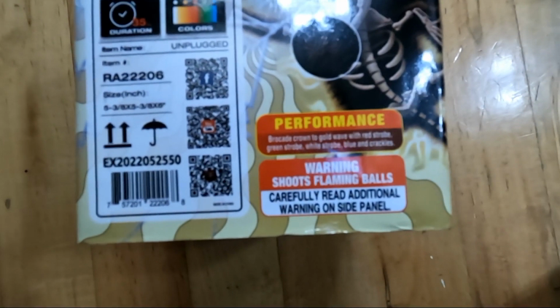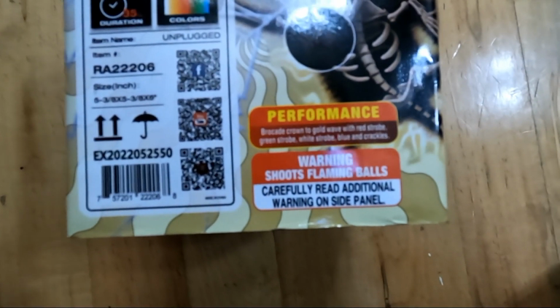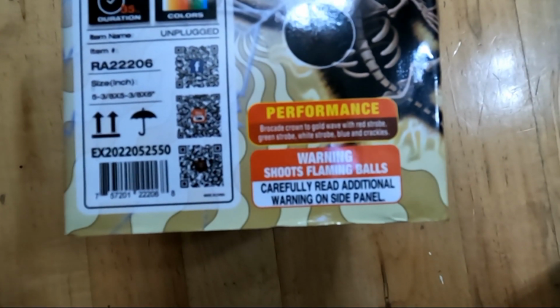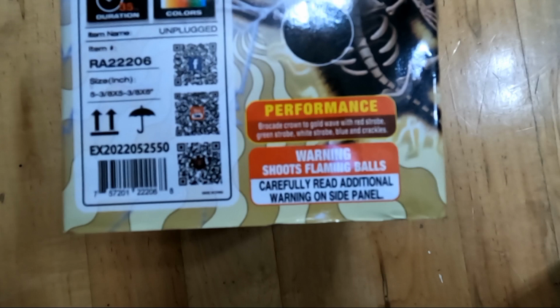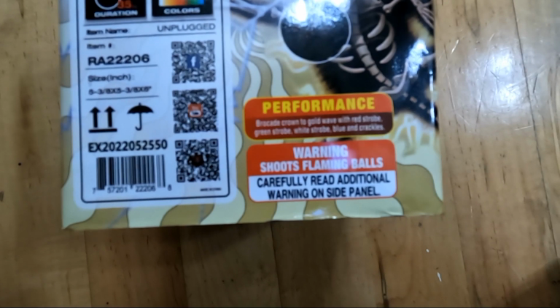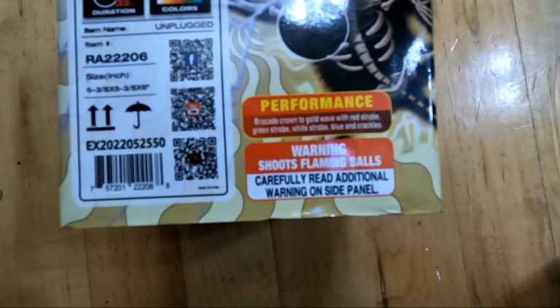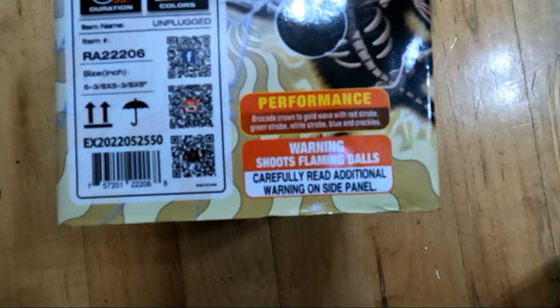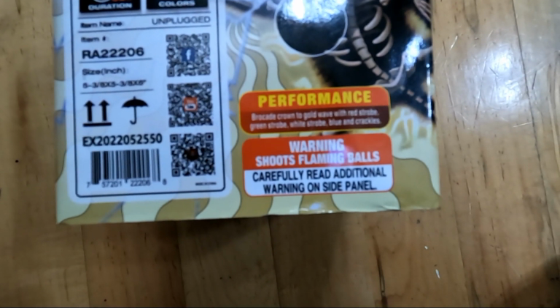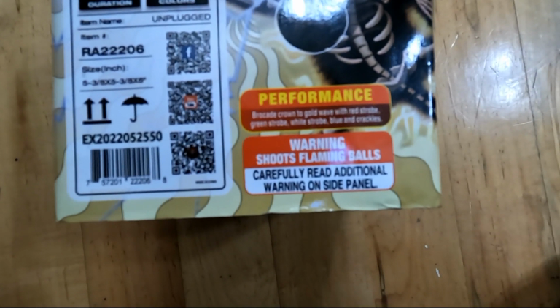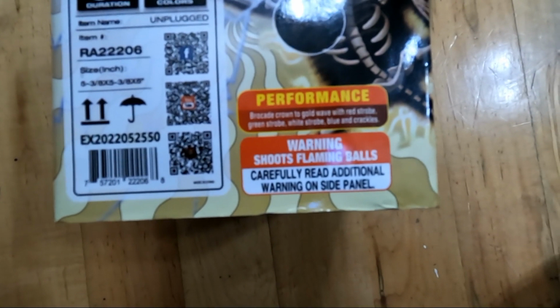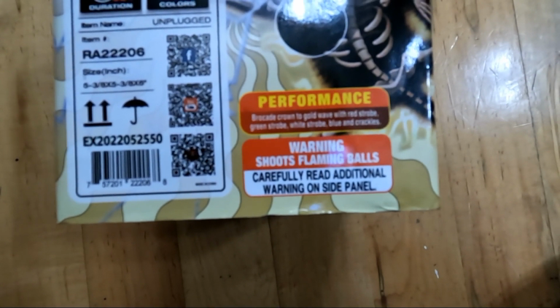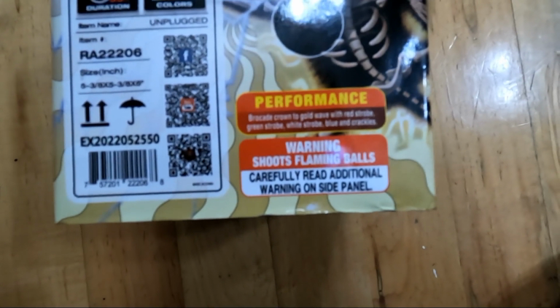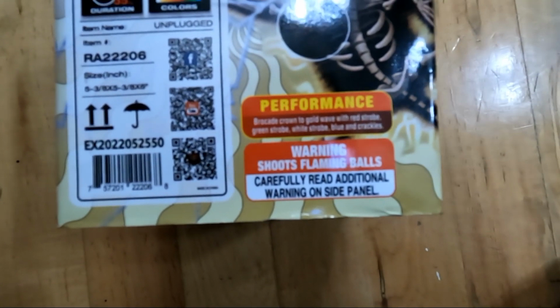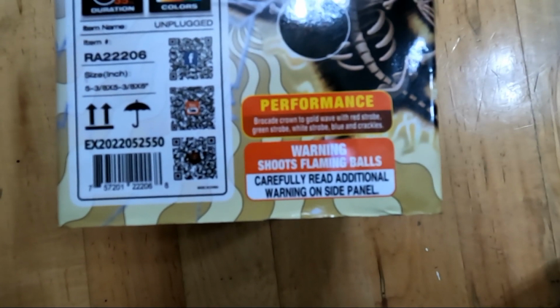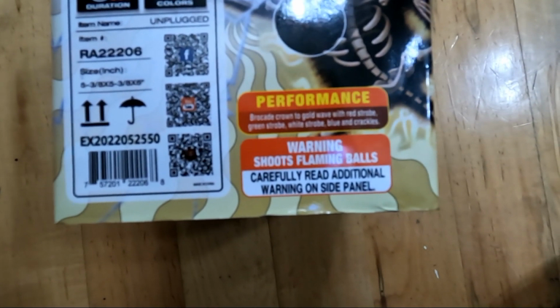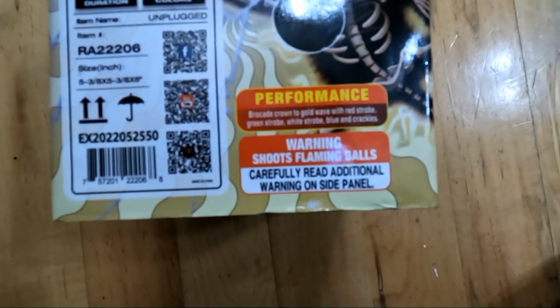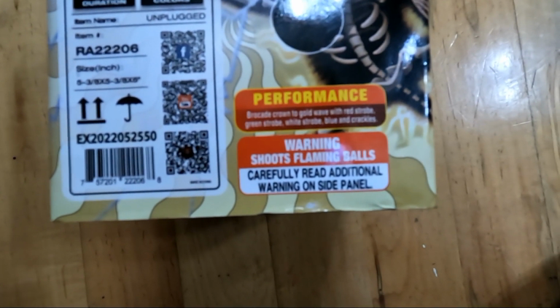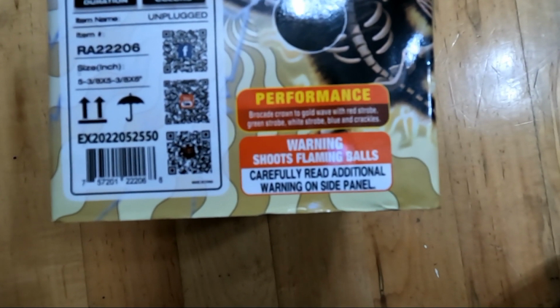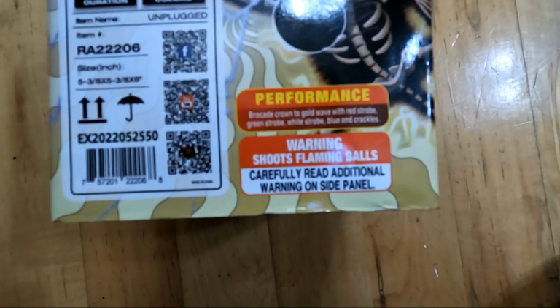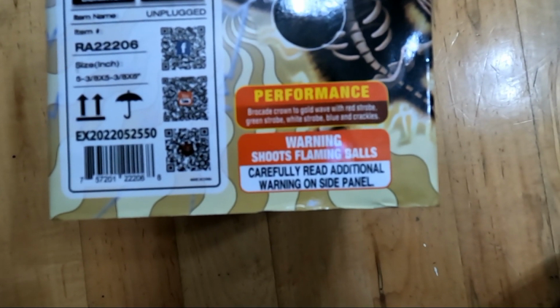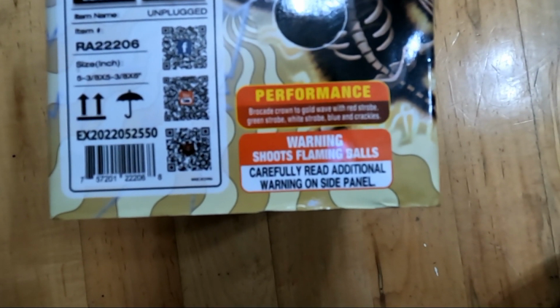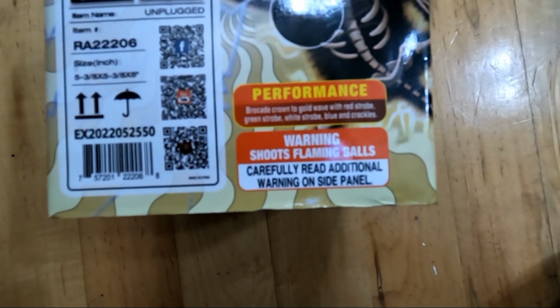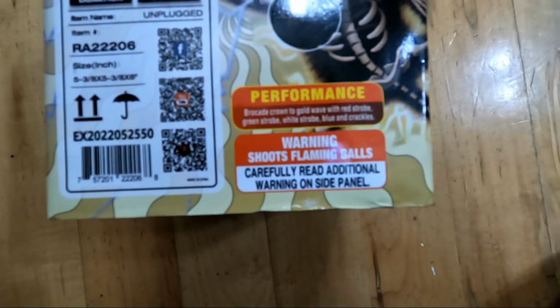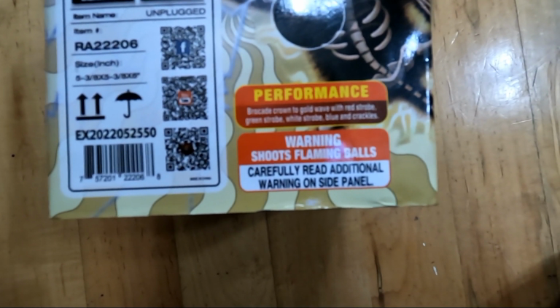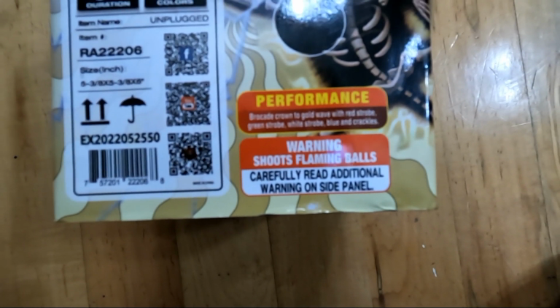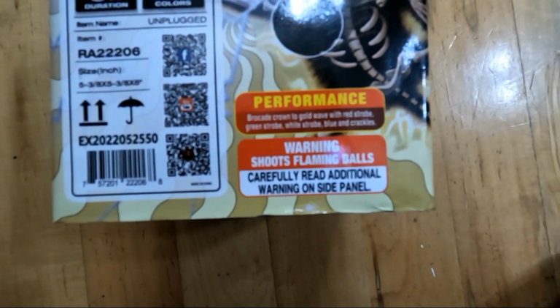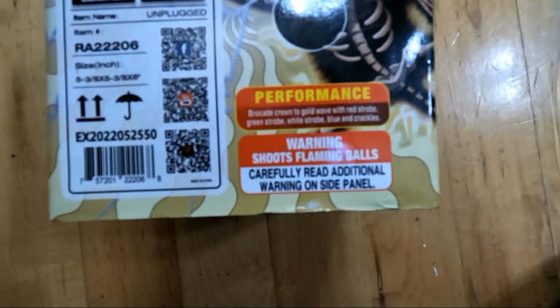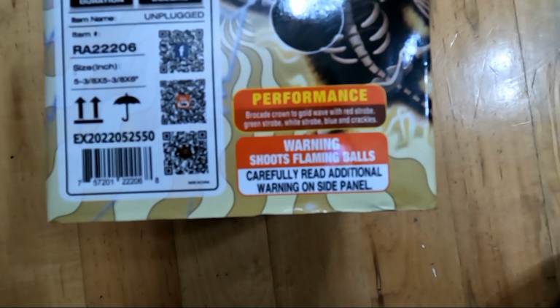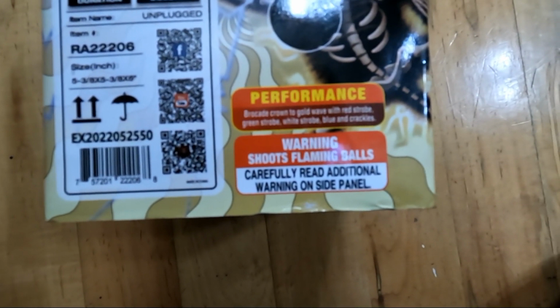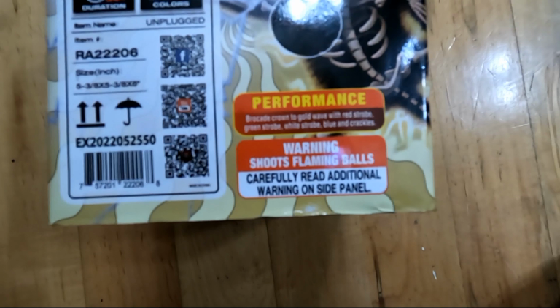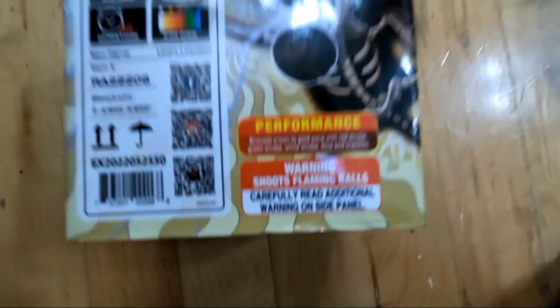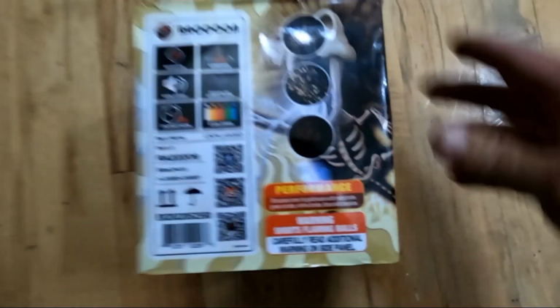Performance is brocade crown to gold wave with red strobe, green strobe, white strobe, blue, and crackles.